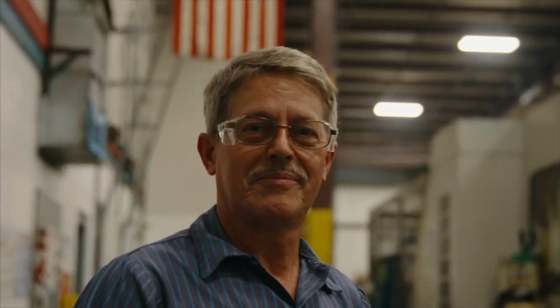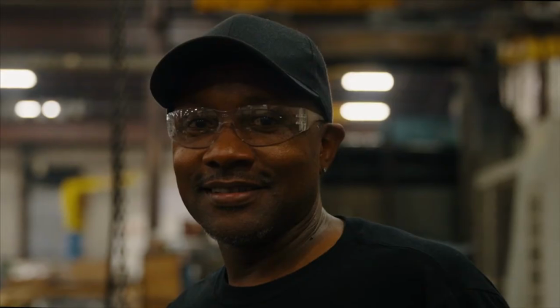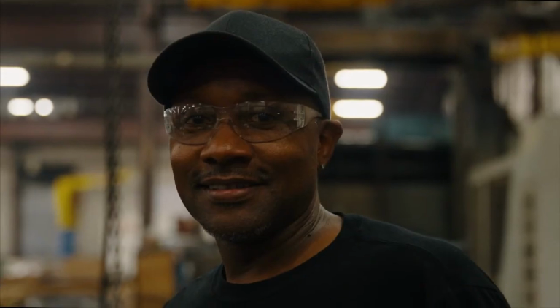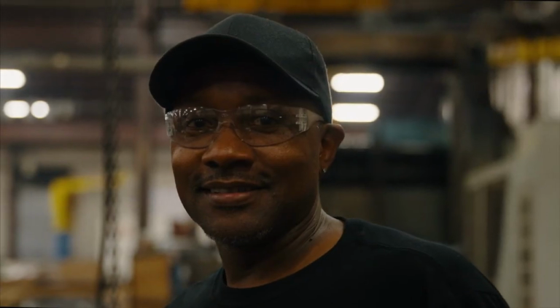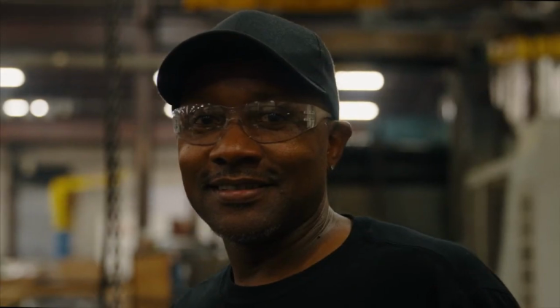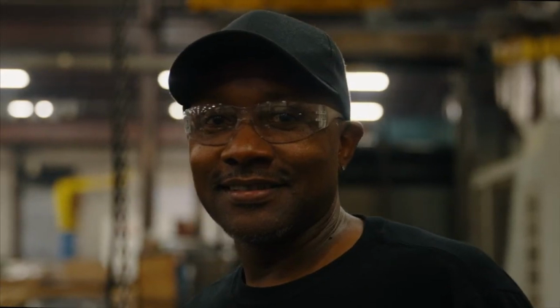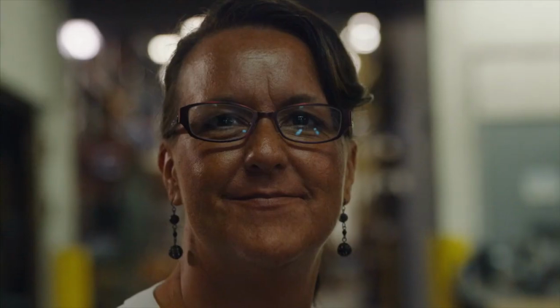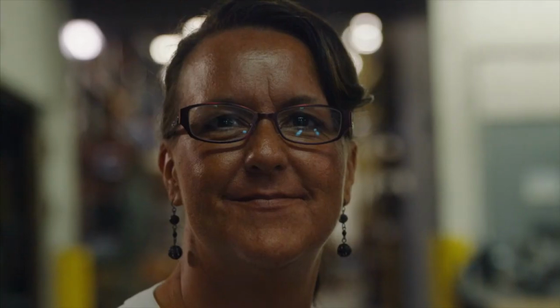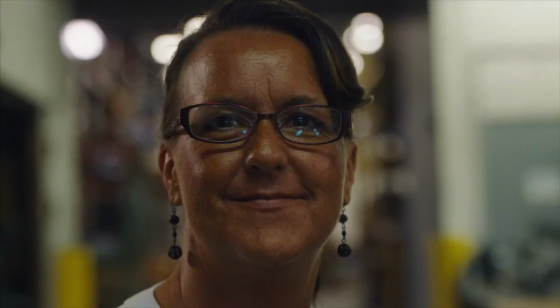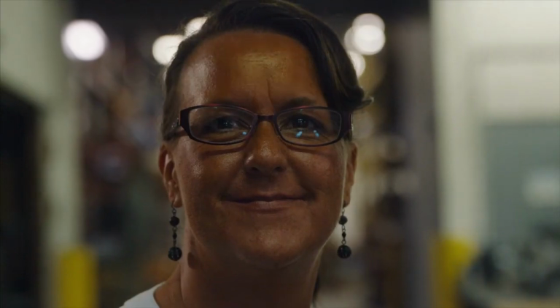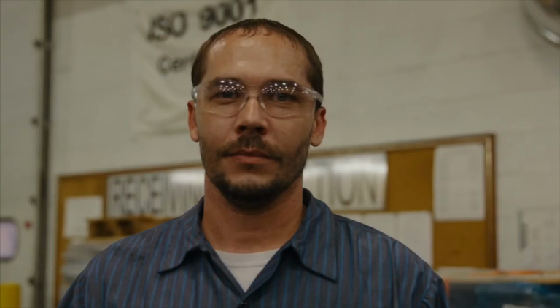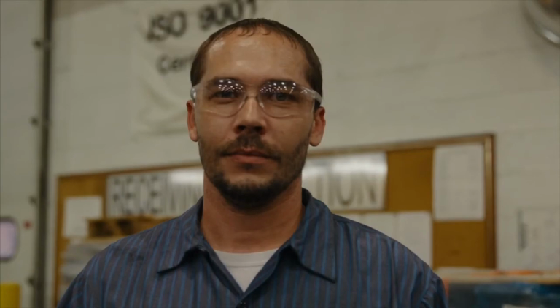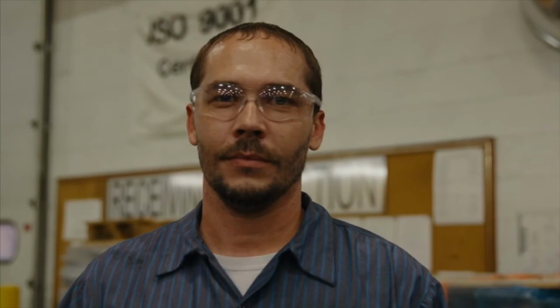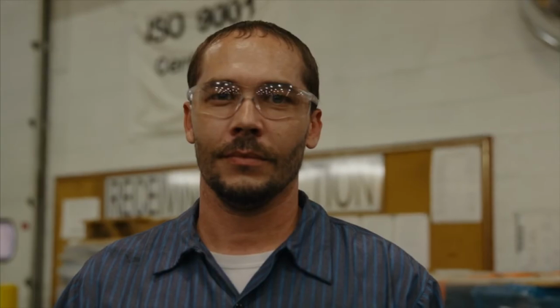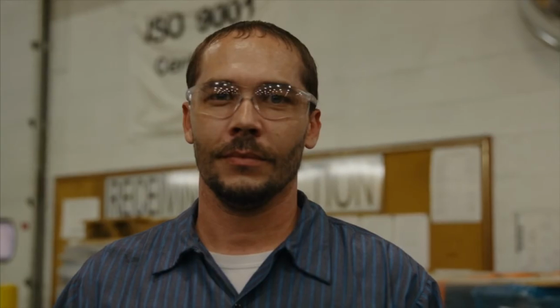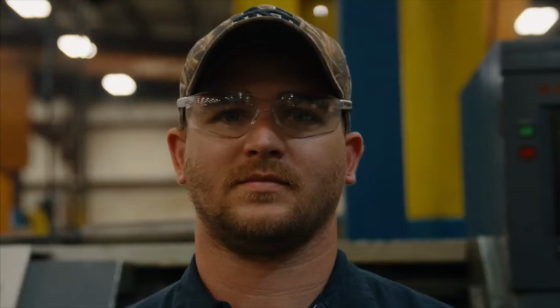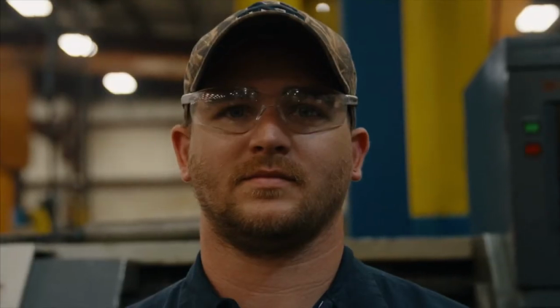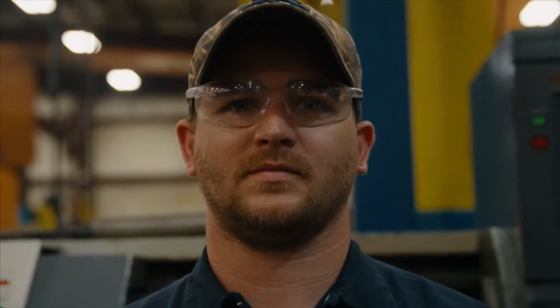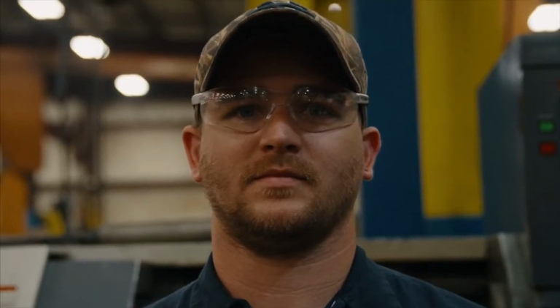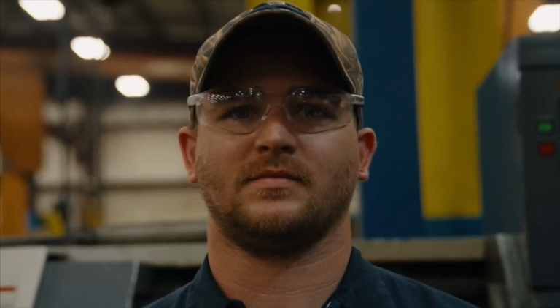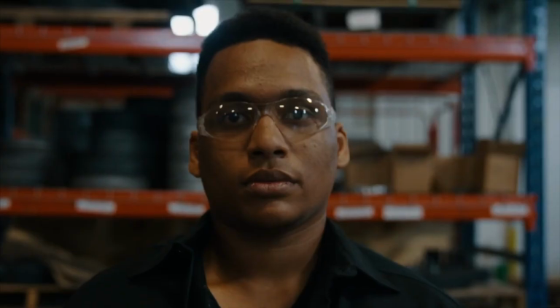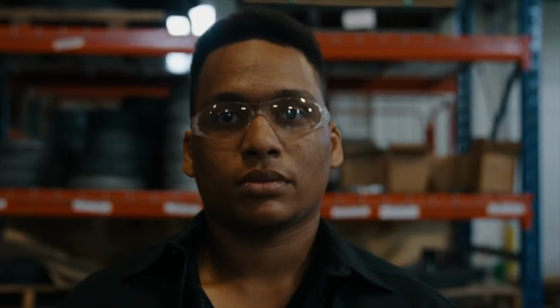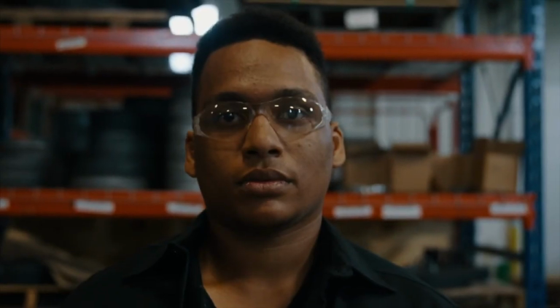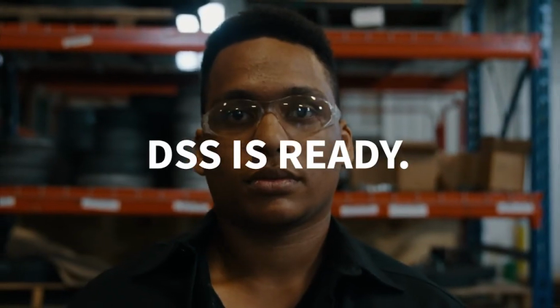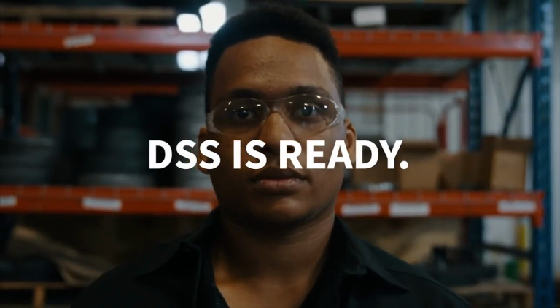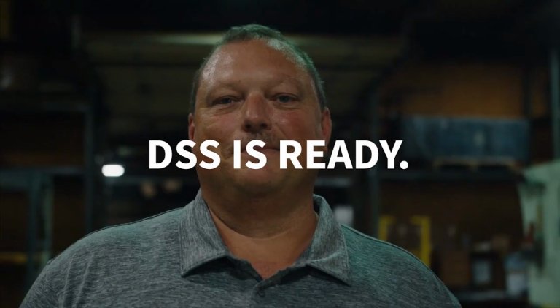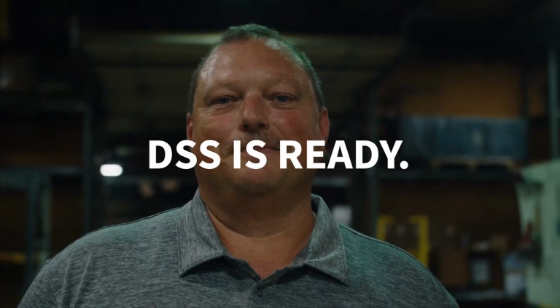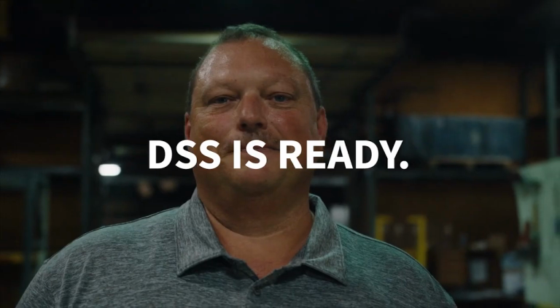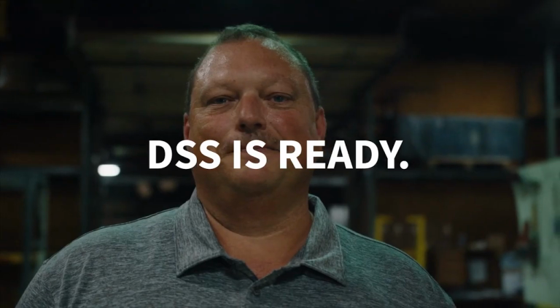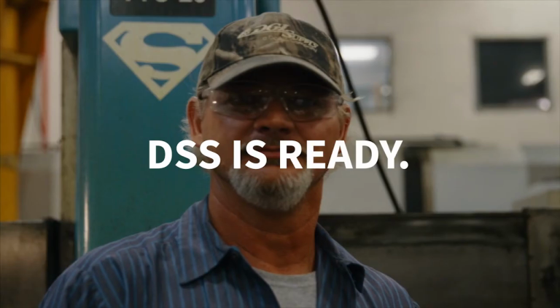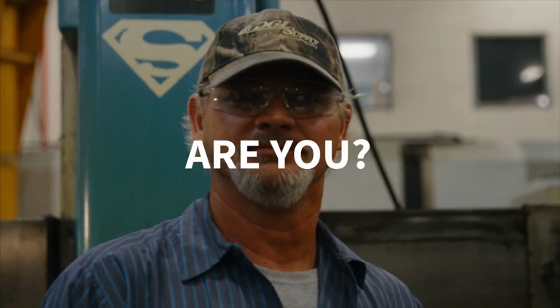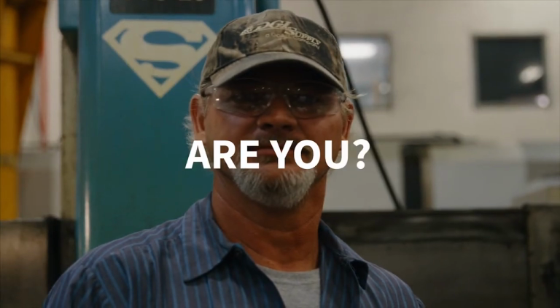It takes courage to make the world a better place and a long-term vision. DSS is ready. Are you?